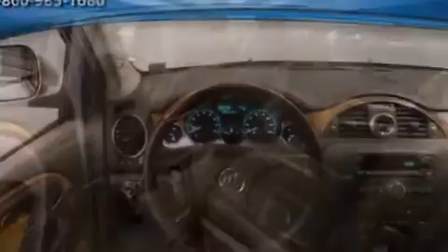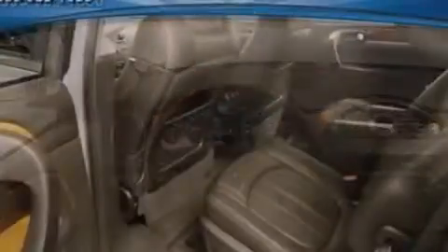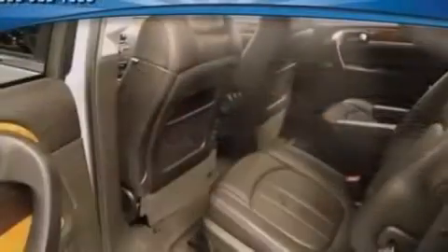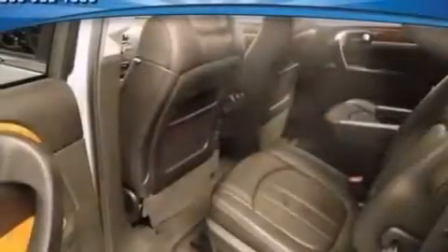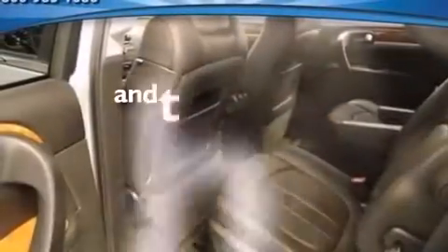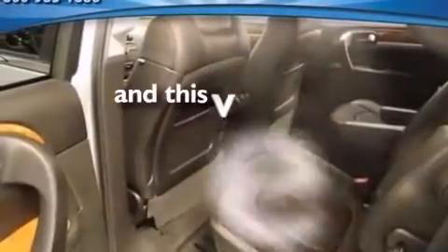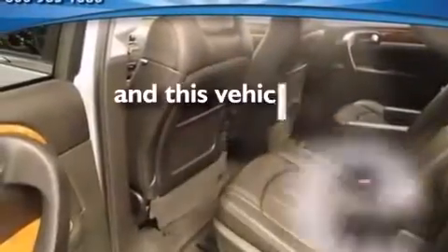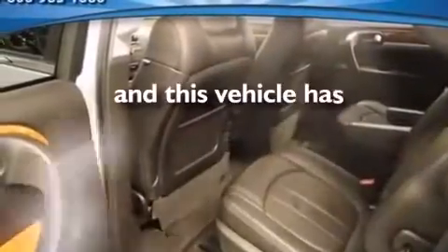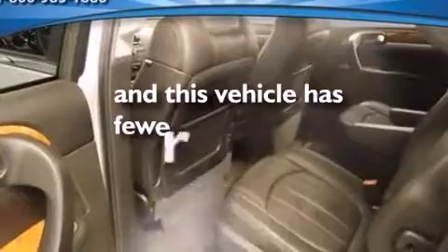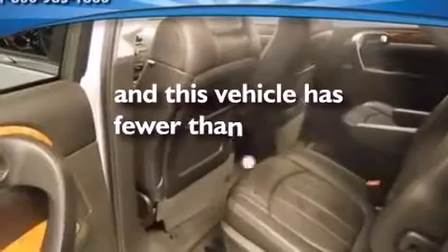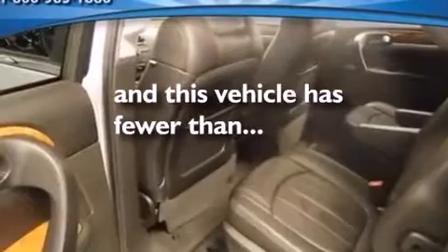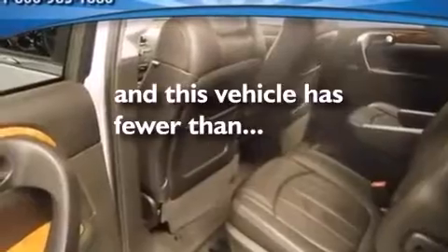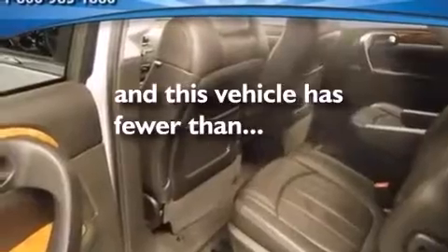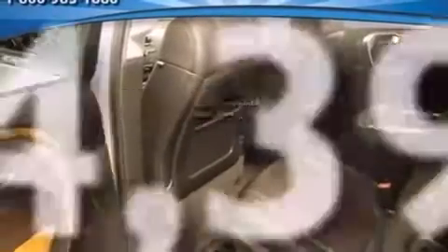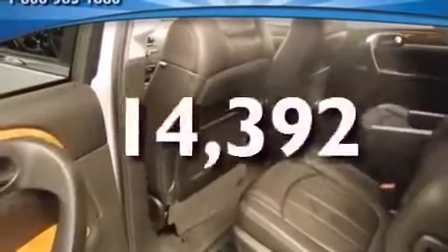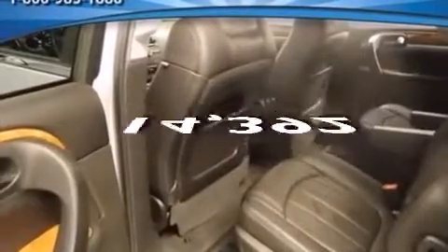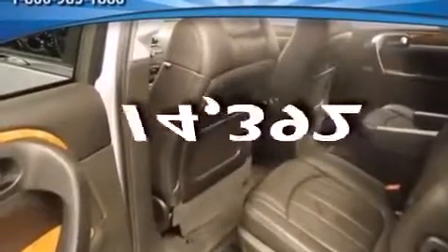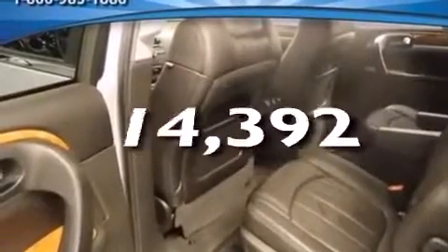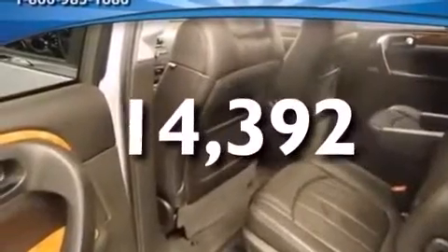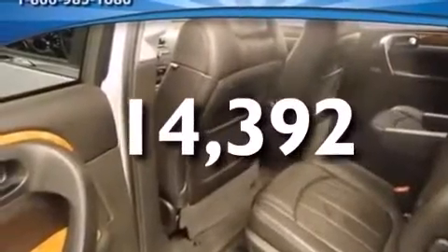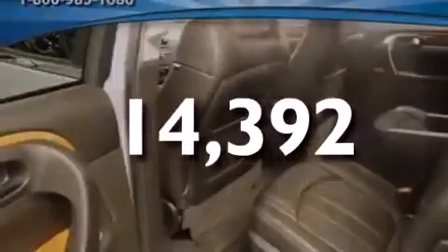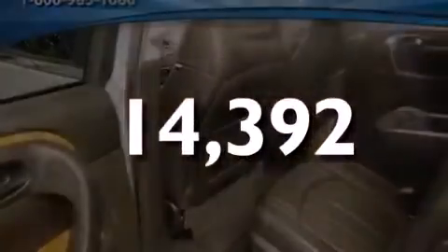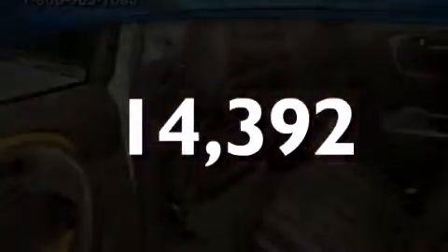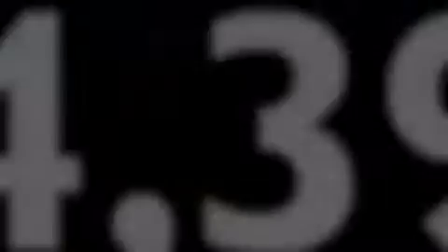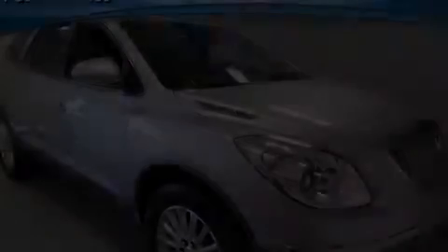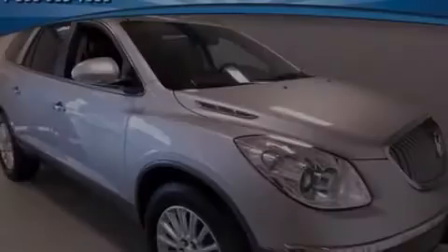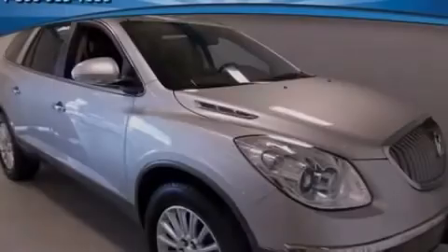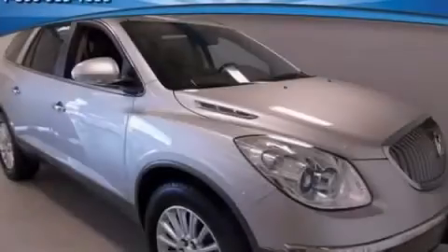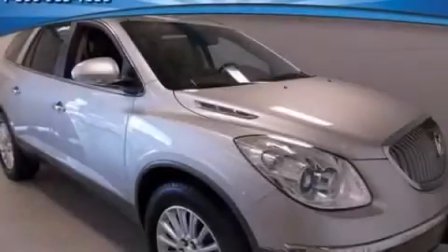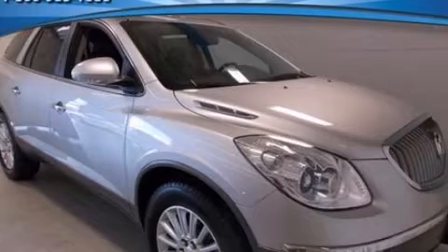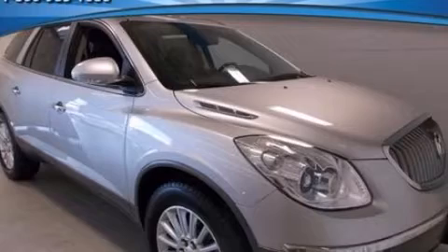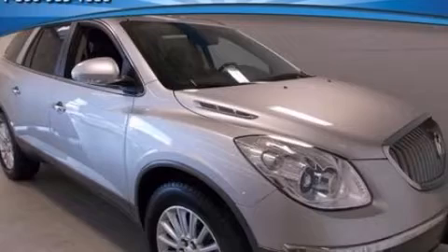This vehicle has fewer than 15,000 miles on the odometer. Stop by today and test drive this automobile for yourself.